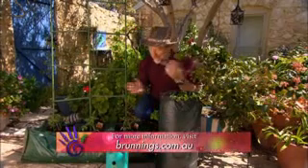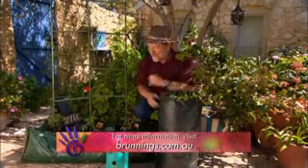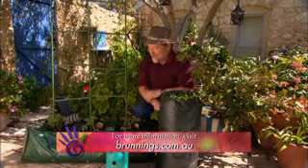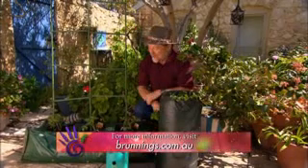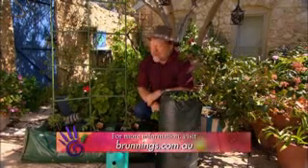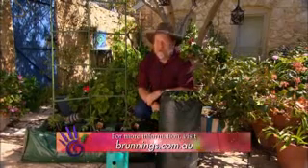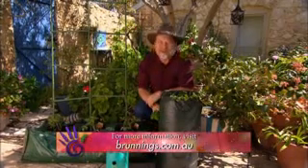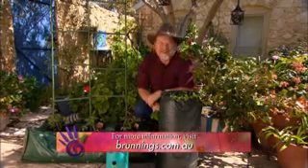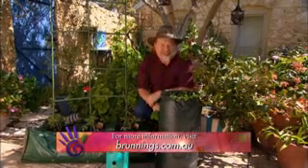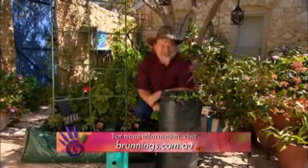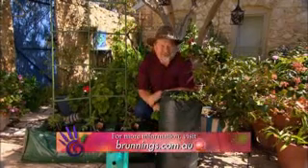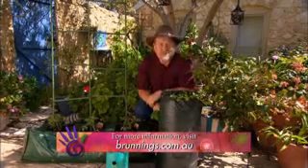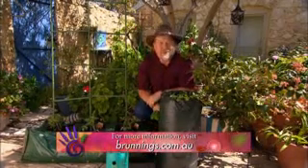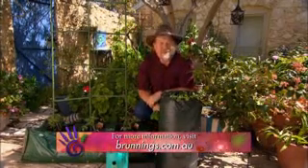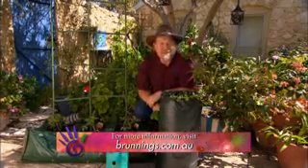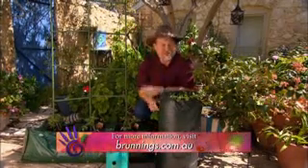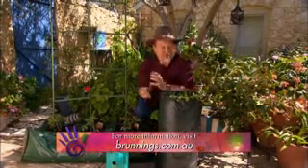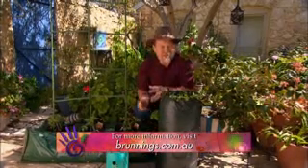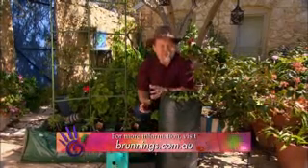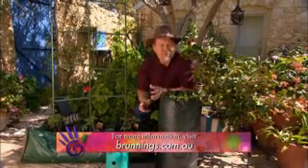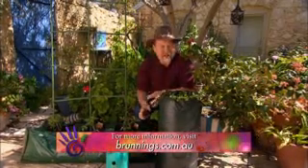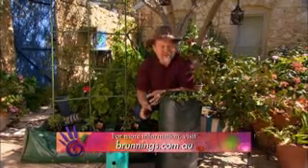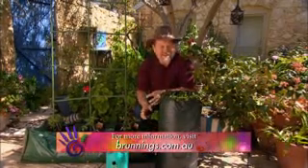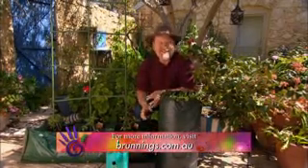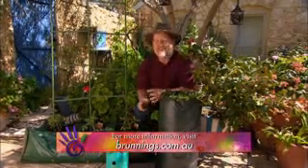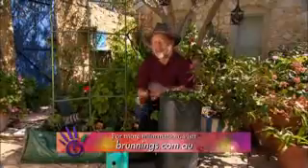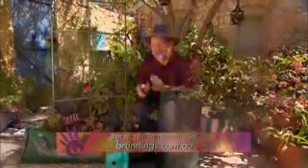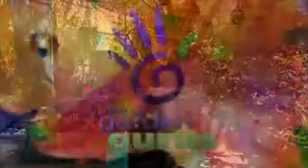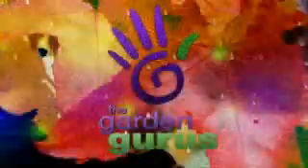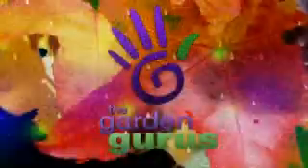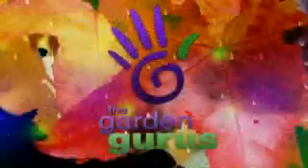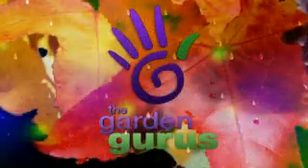There you go — a couple of ideas for squeezing vegetable plants into tiny spaces.